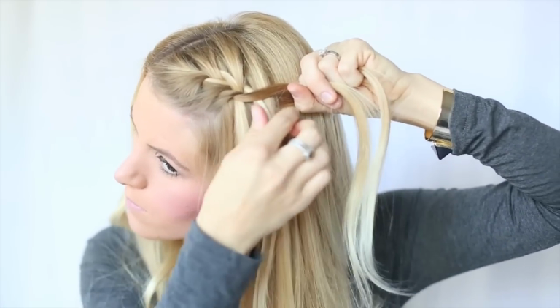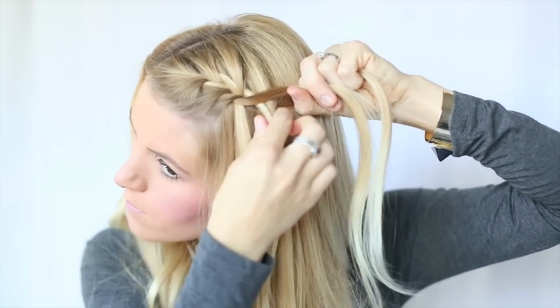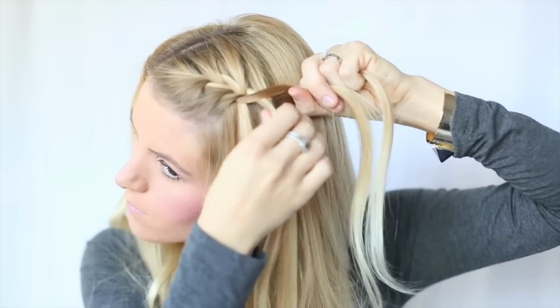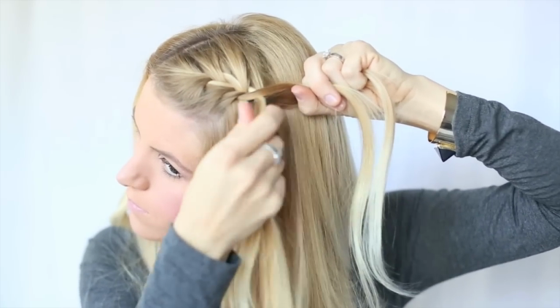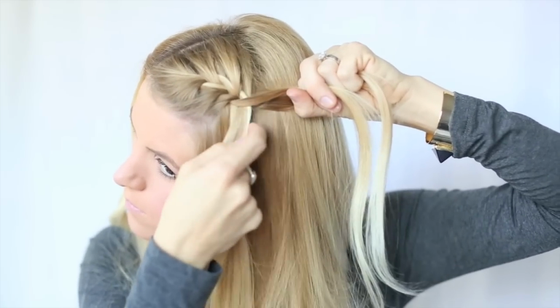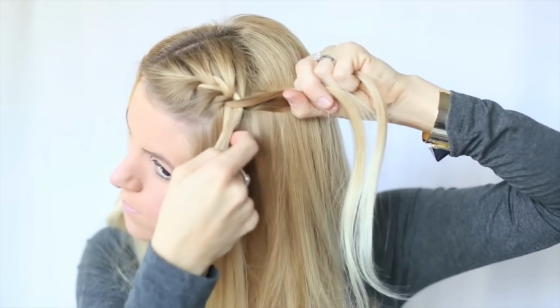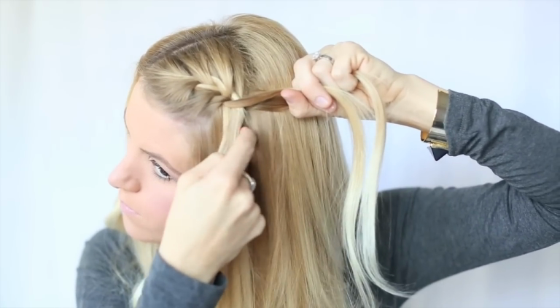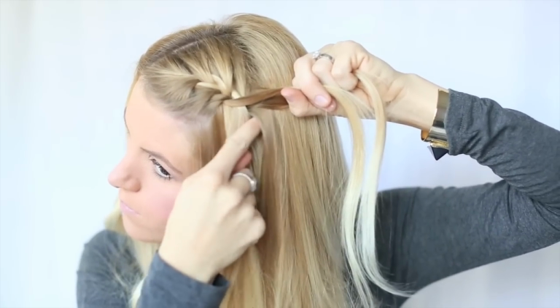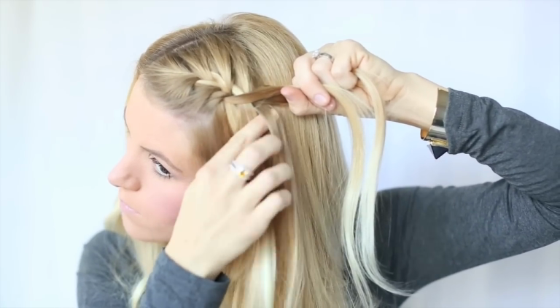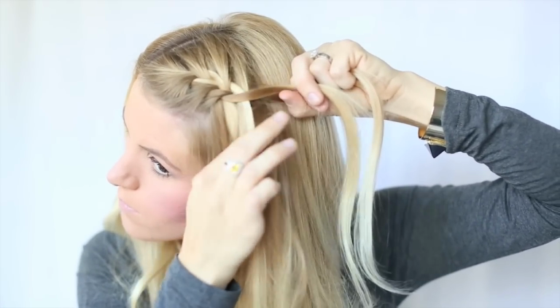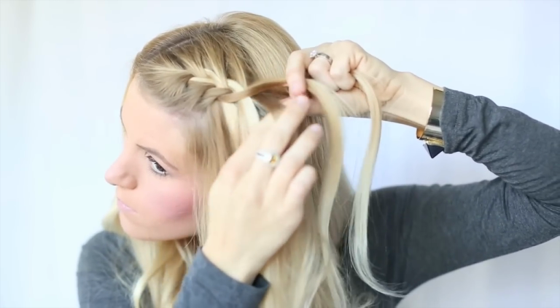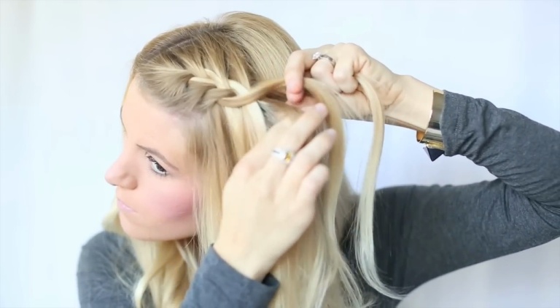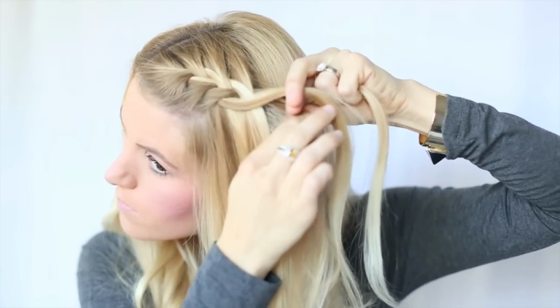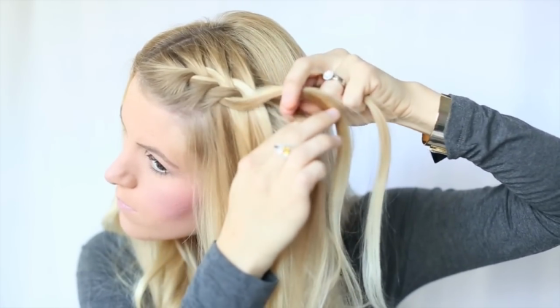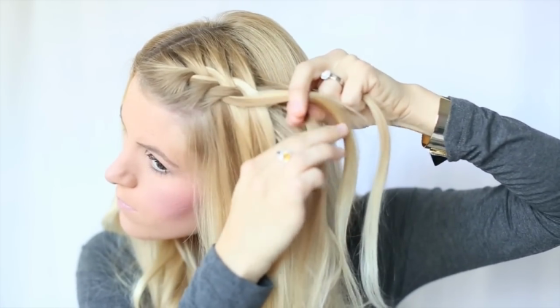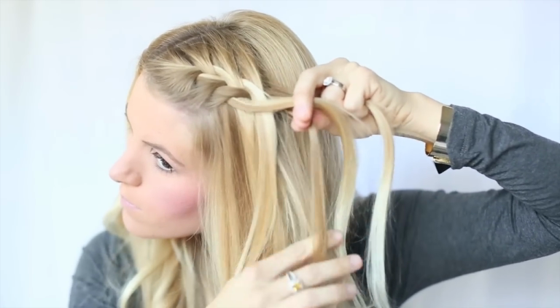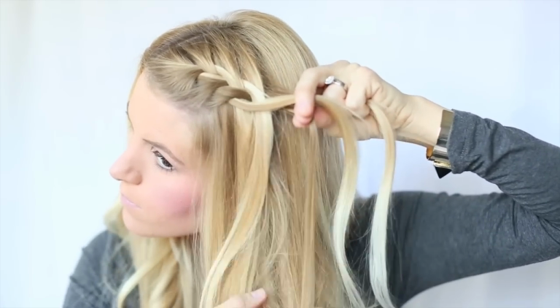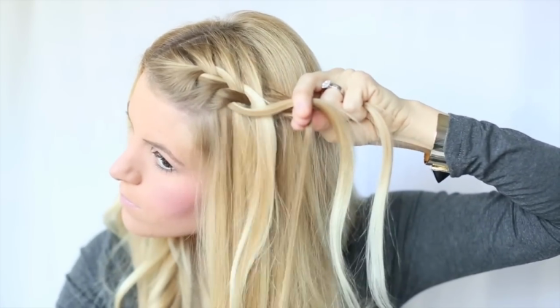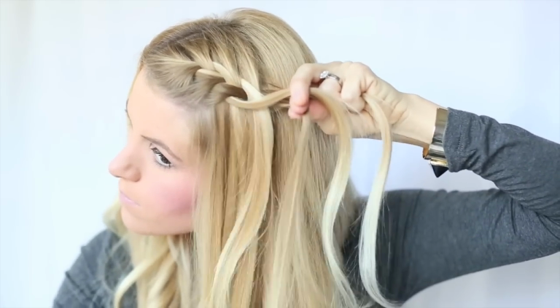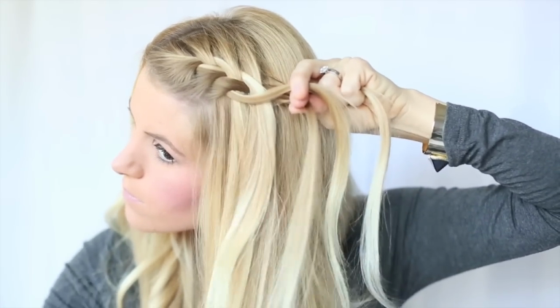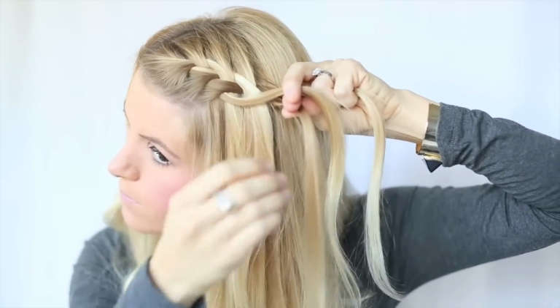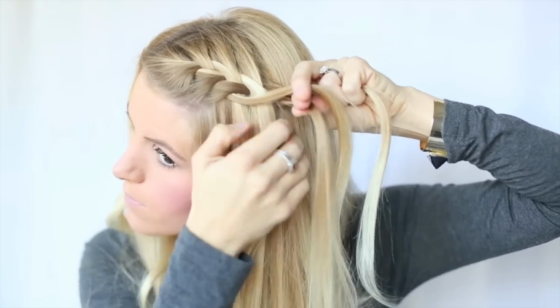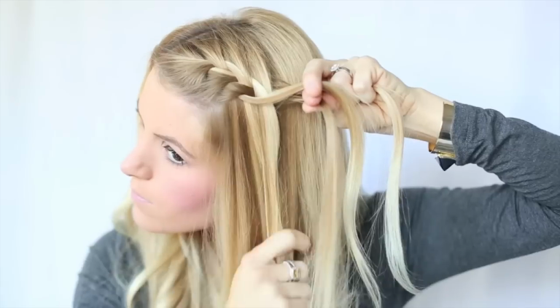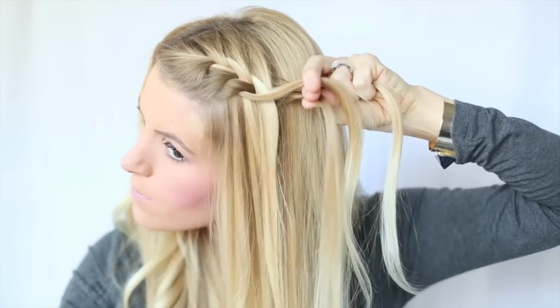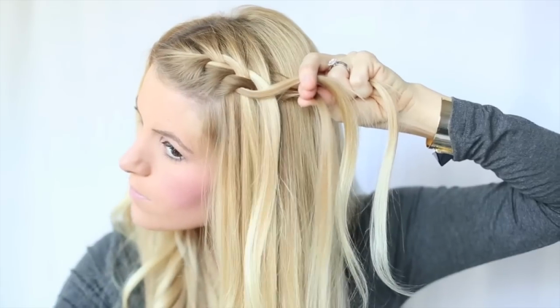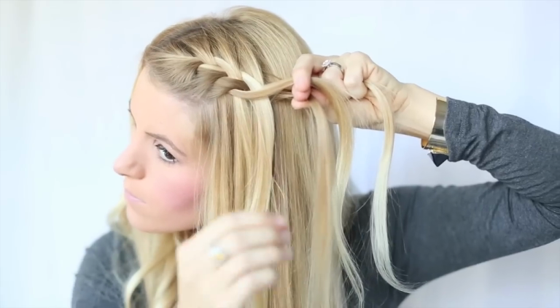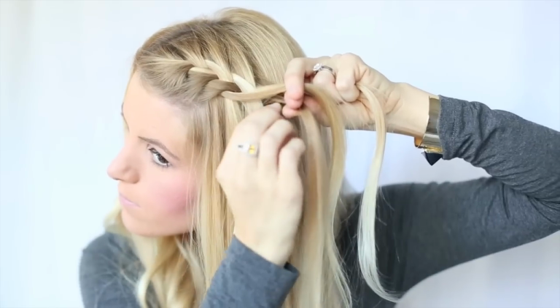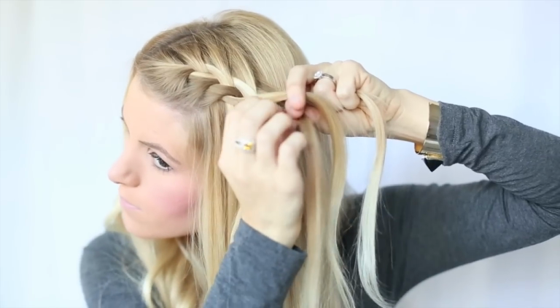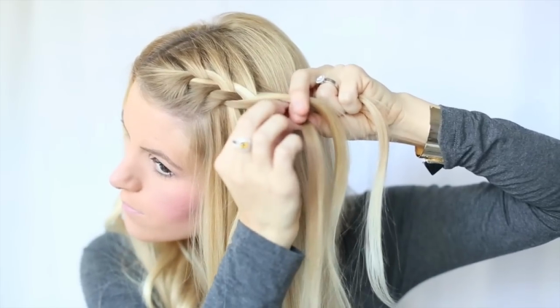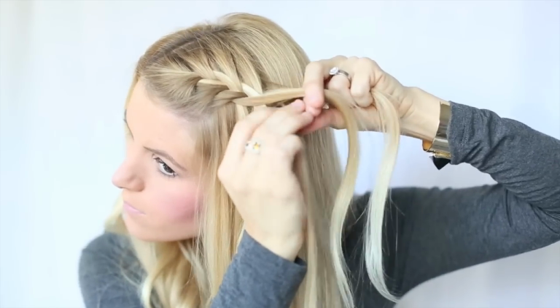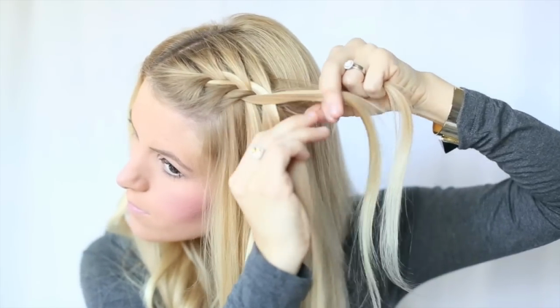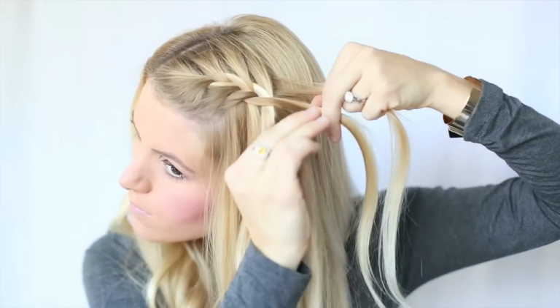Again, once you drop that section, pick up a new third subsection for your braid. Continue this until your desired result.